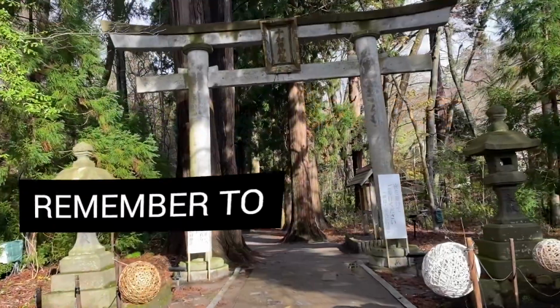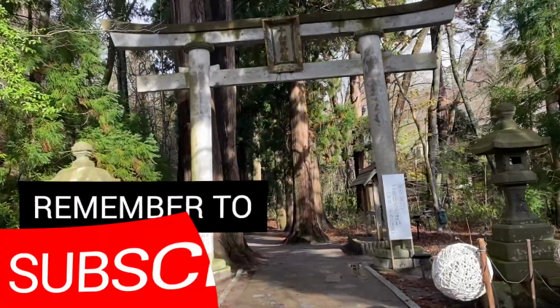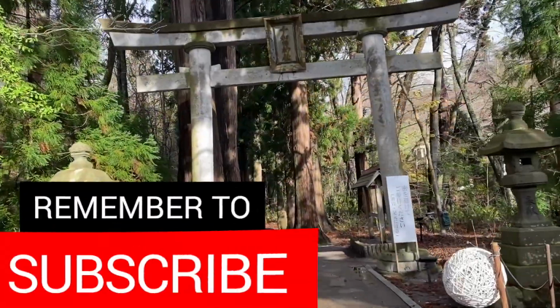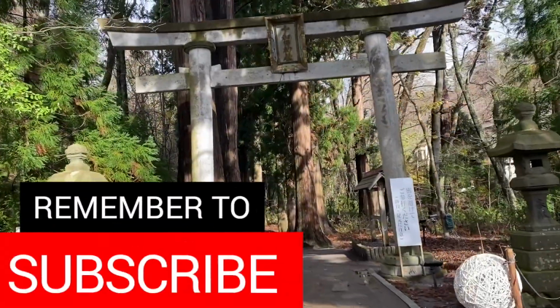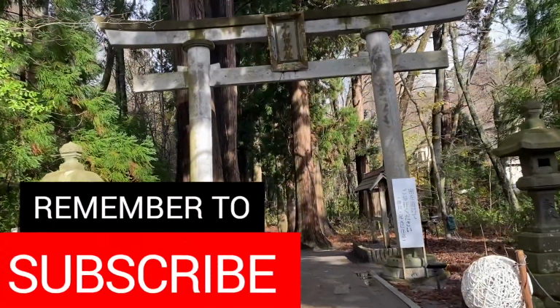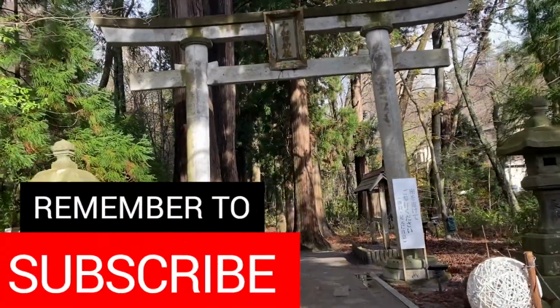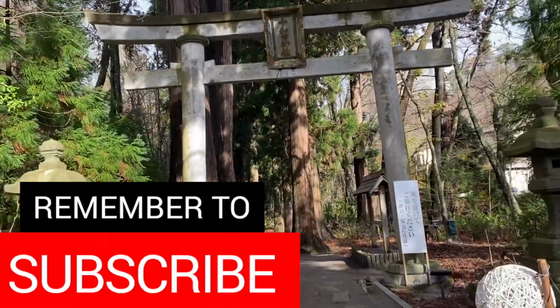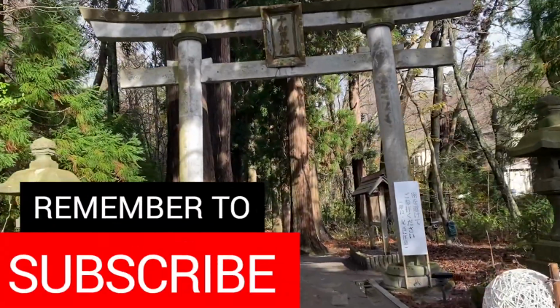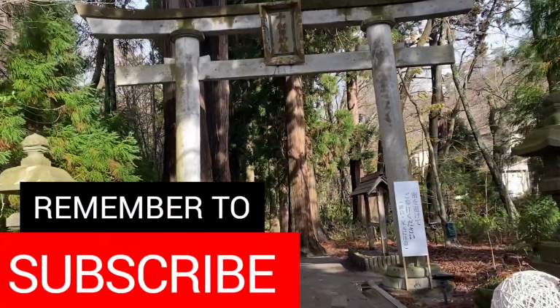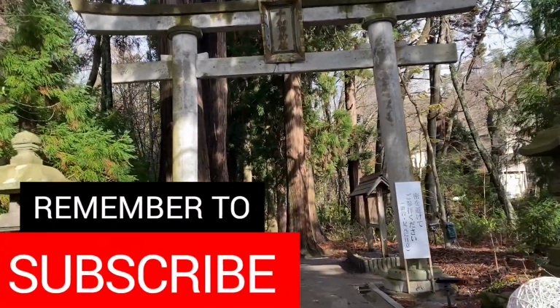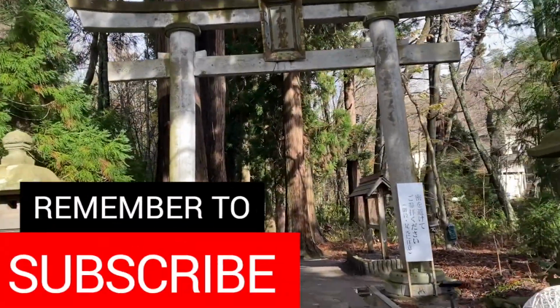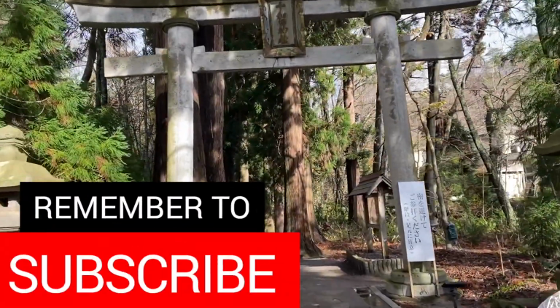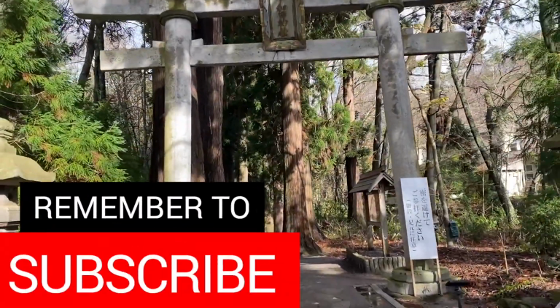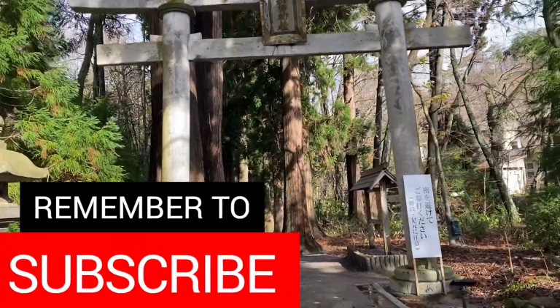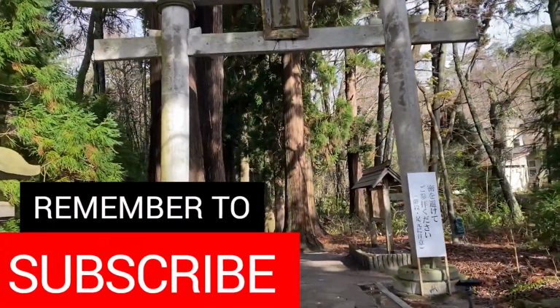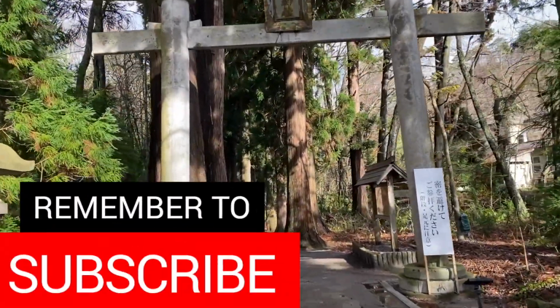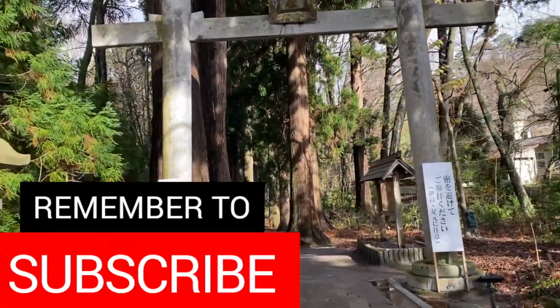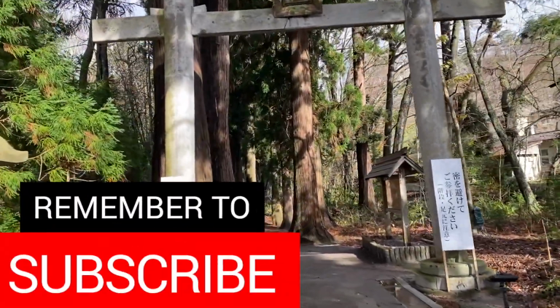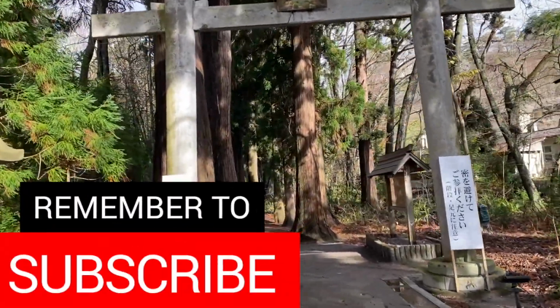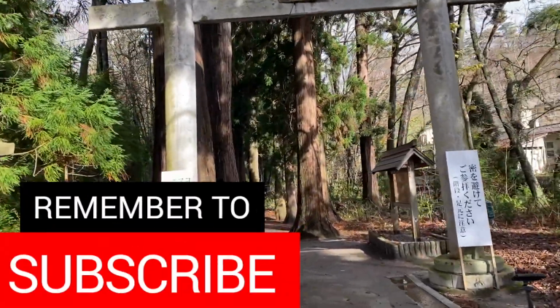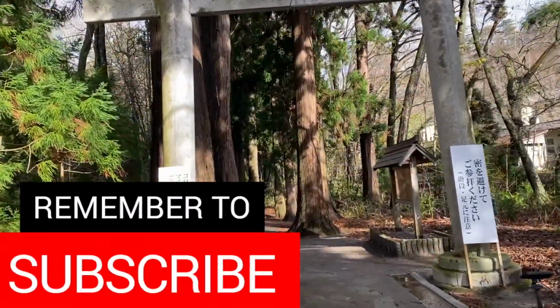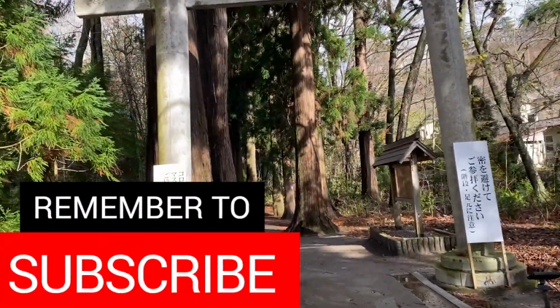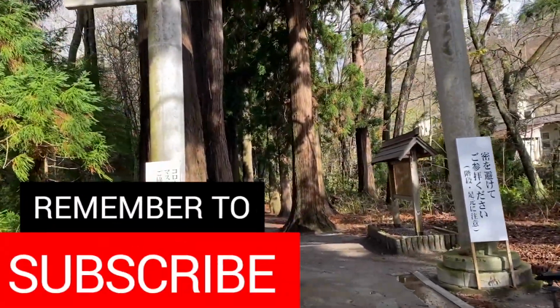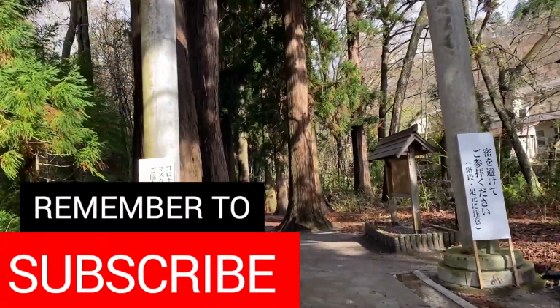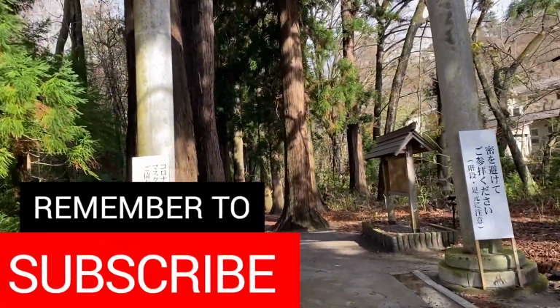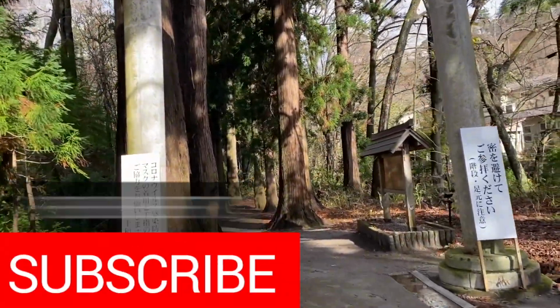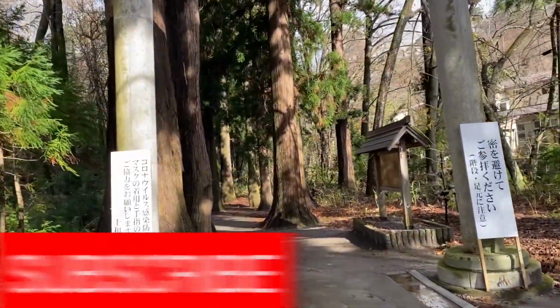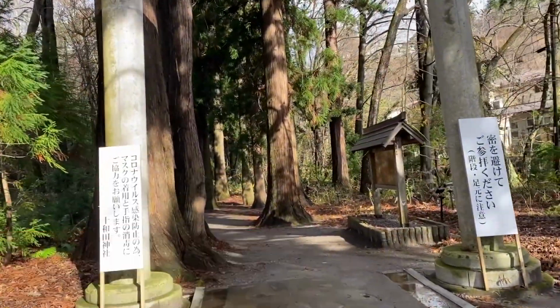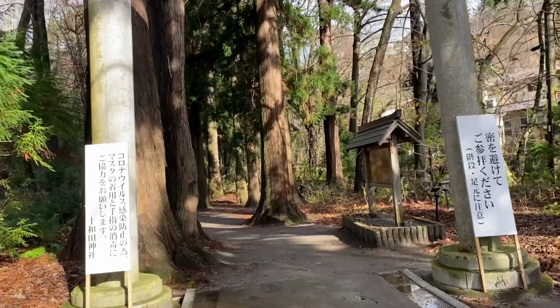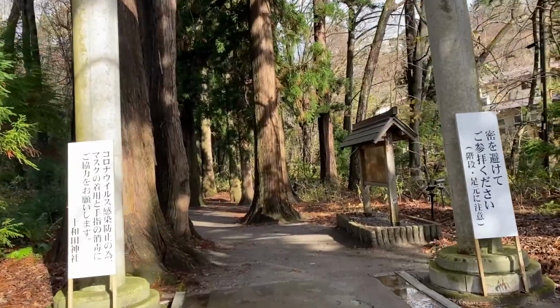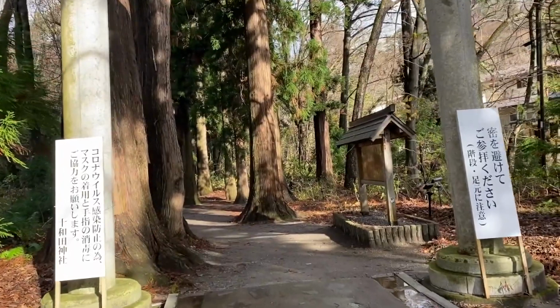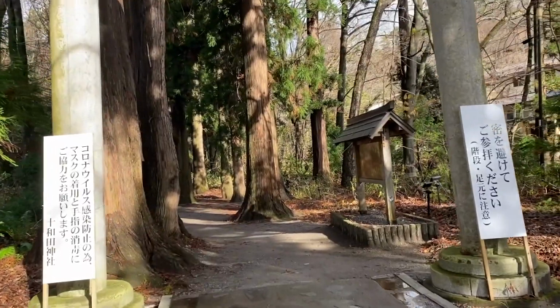Please don't forget to subscribe for more videos on travel, money, and minimalism. We publish a new video every week.